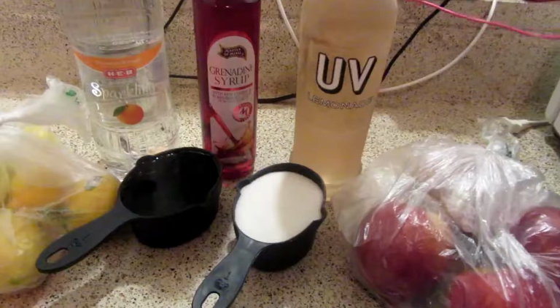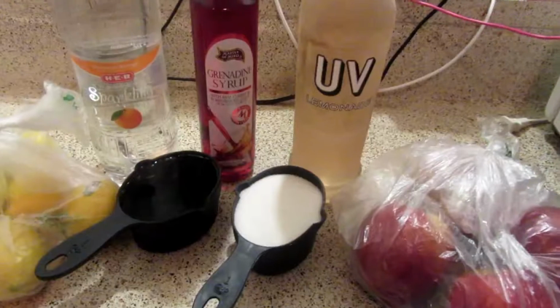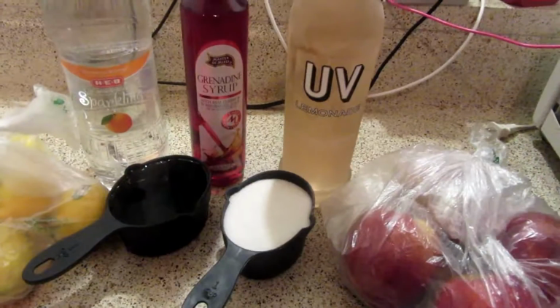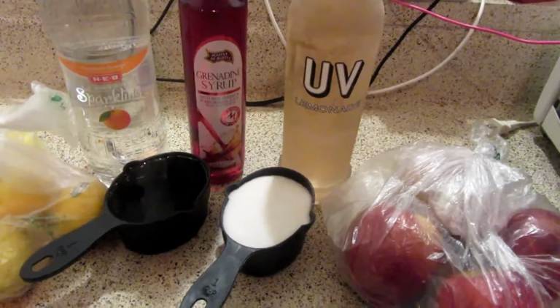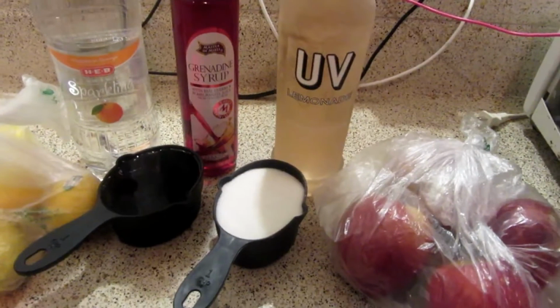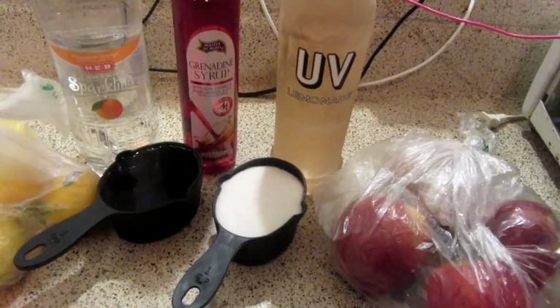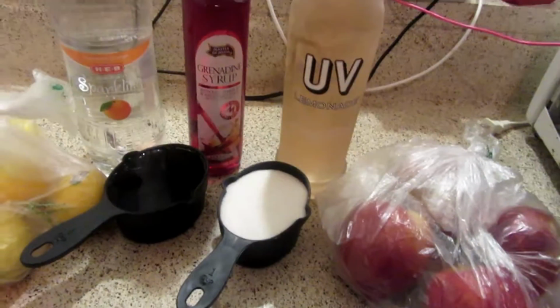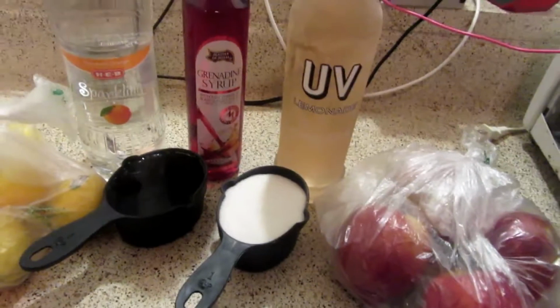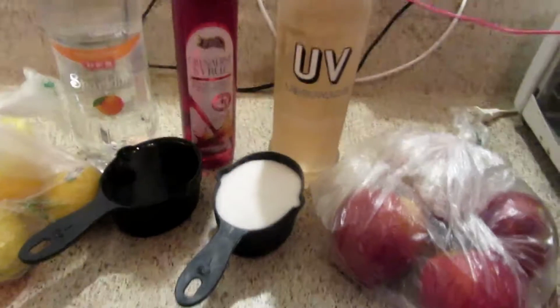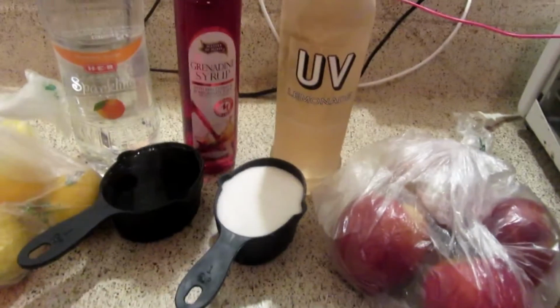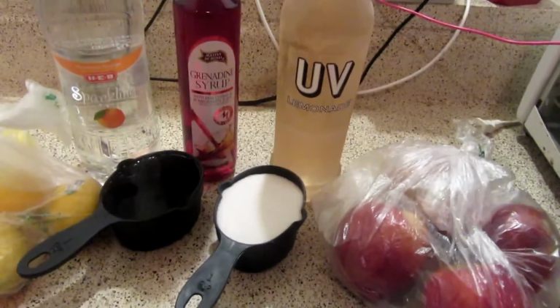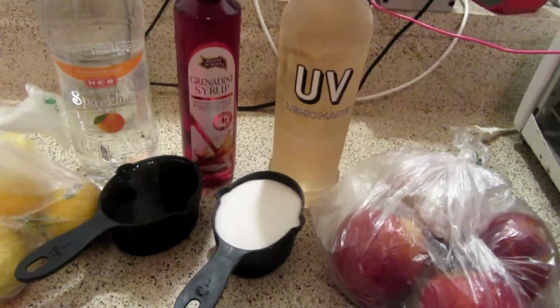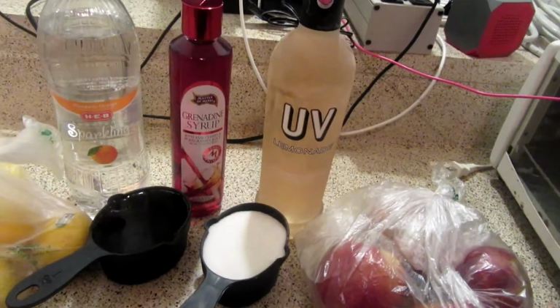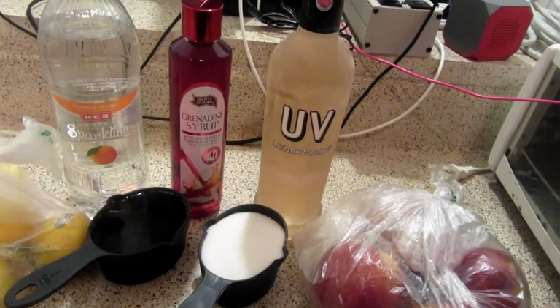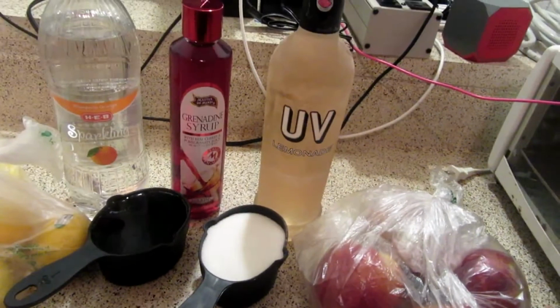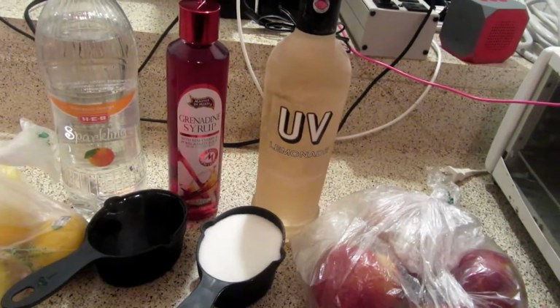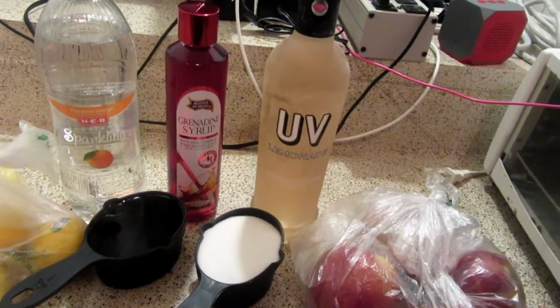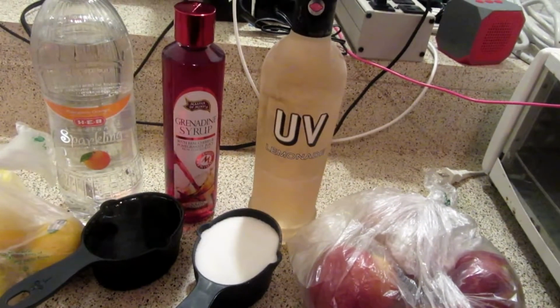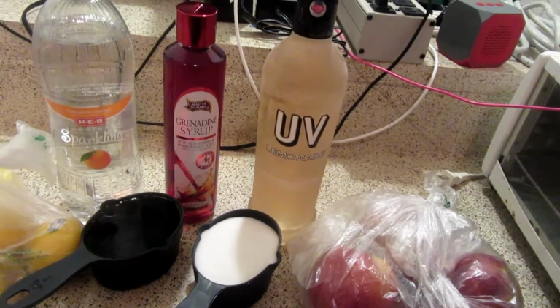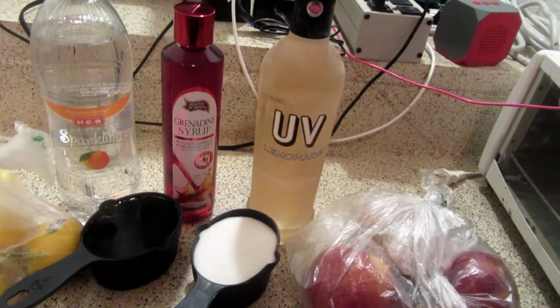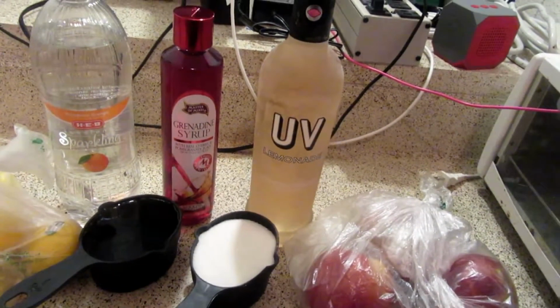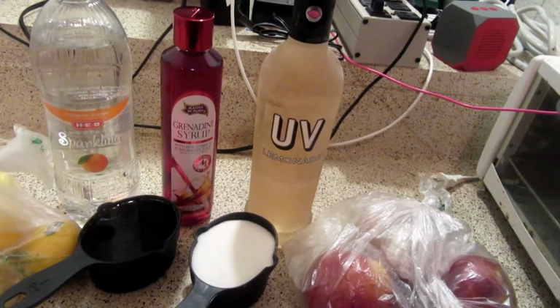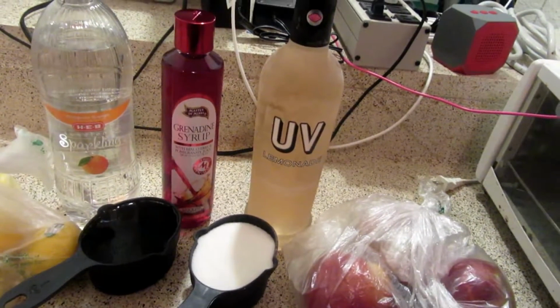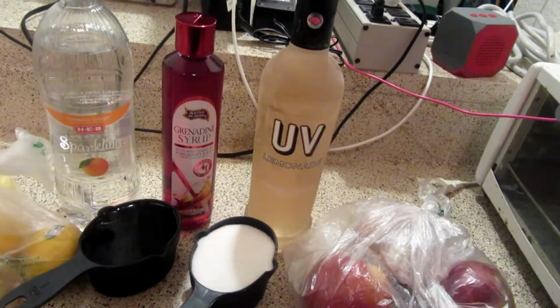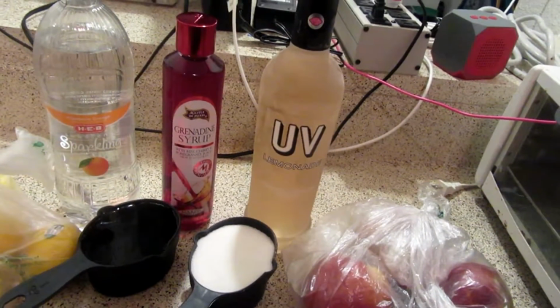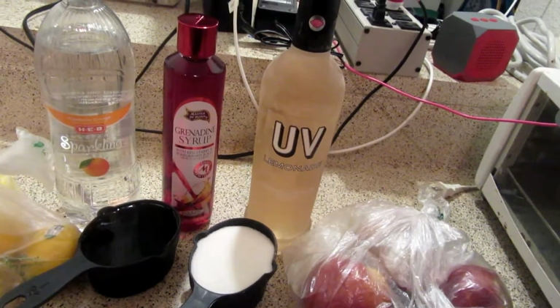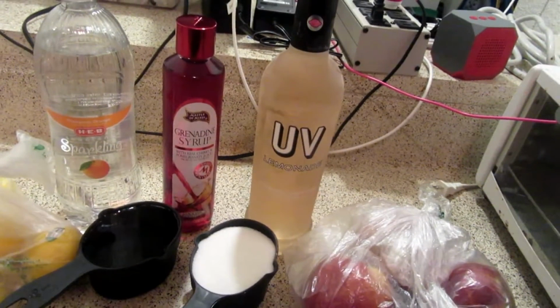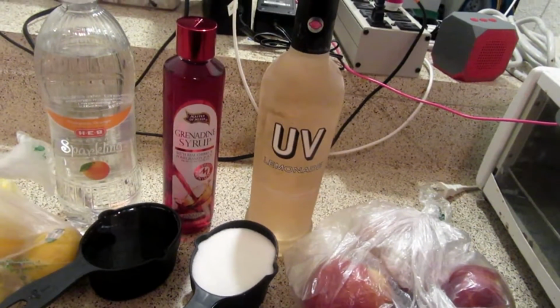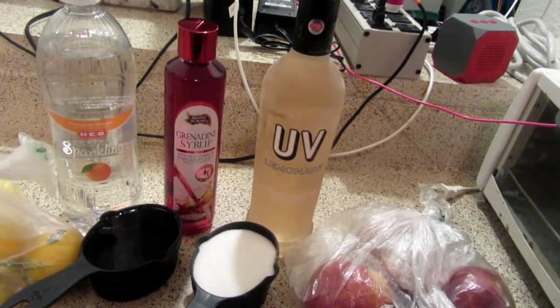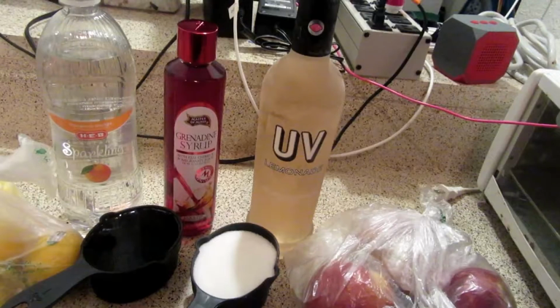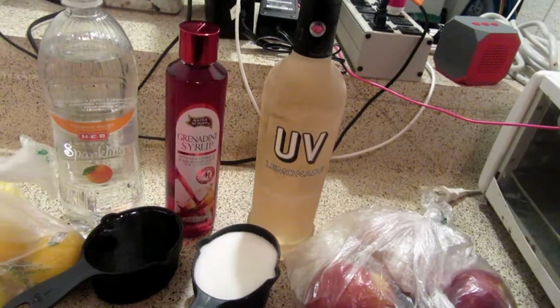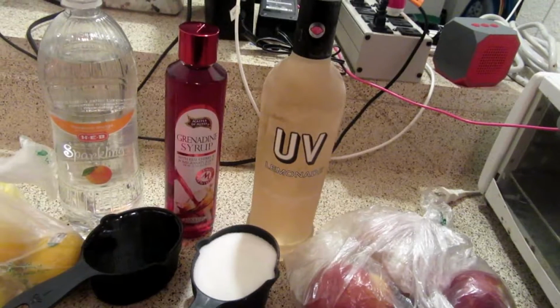Hey guys, it's Makayla with It's A Bond's Life and today we're going to be making sparkling spiked peach lemonade.